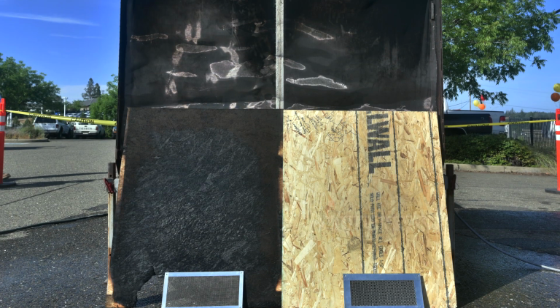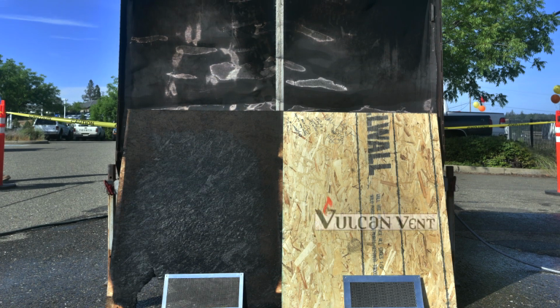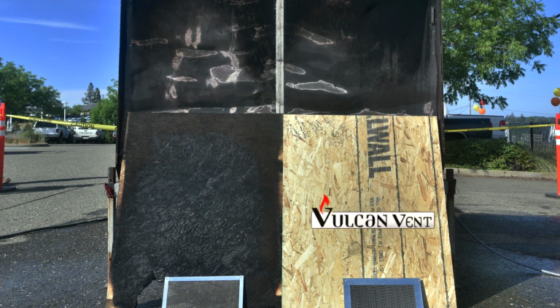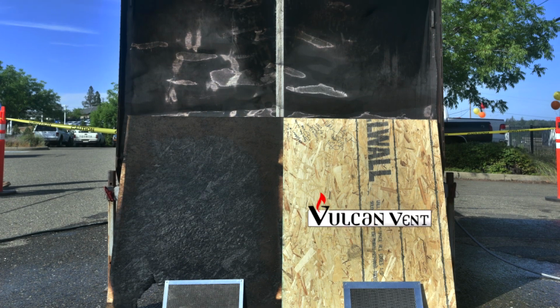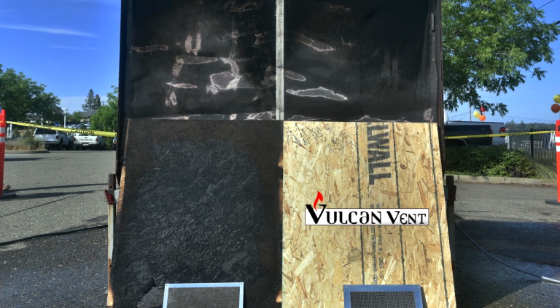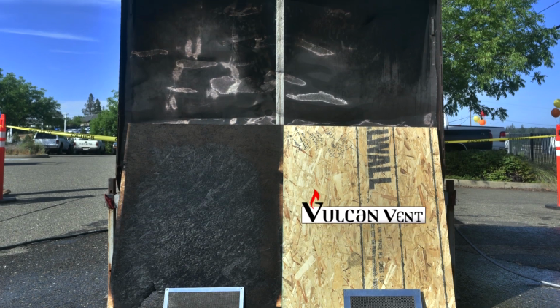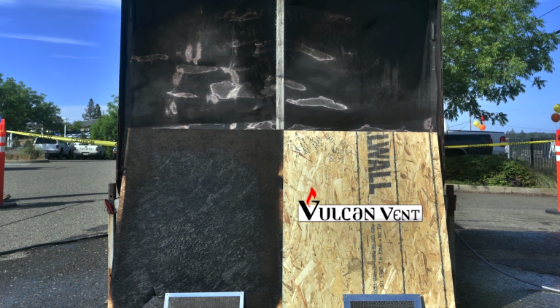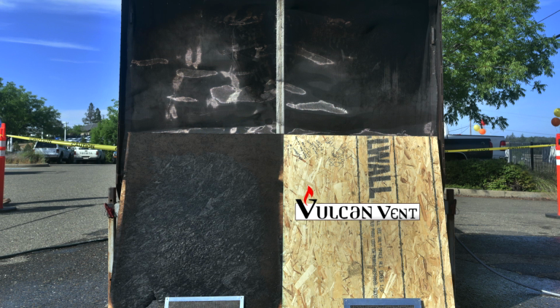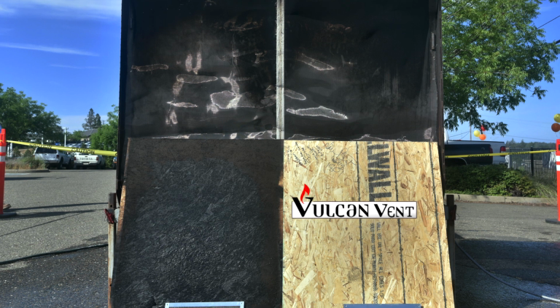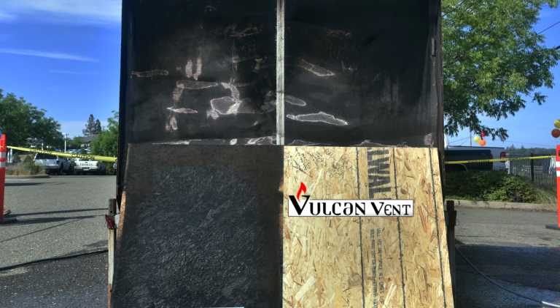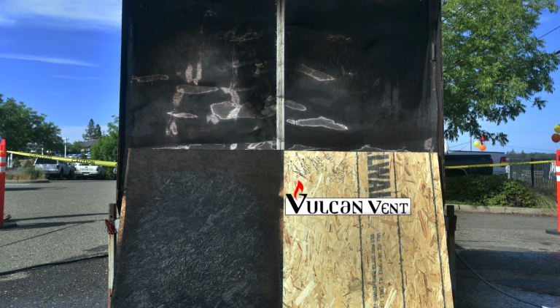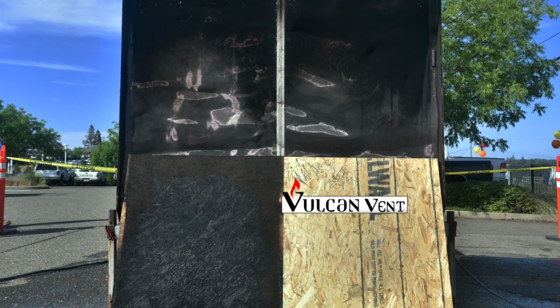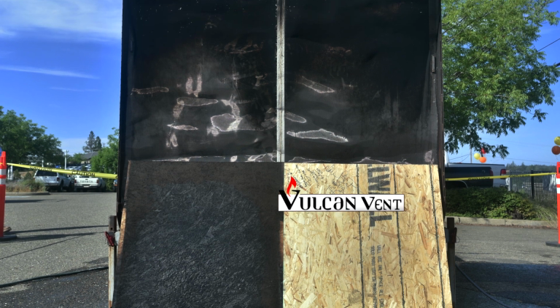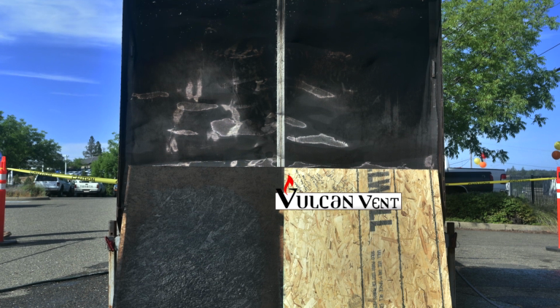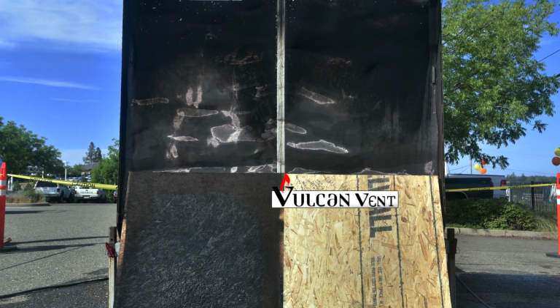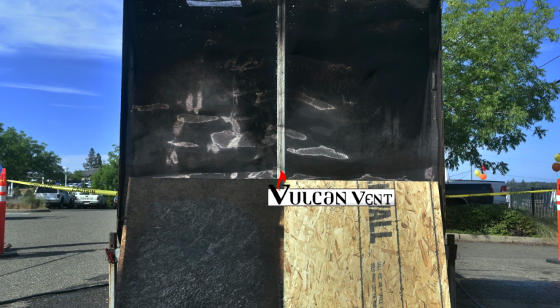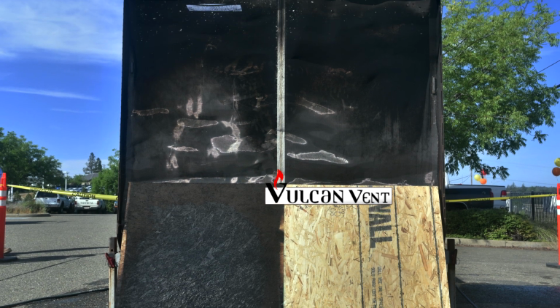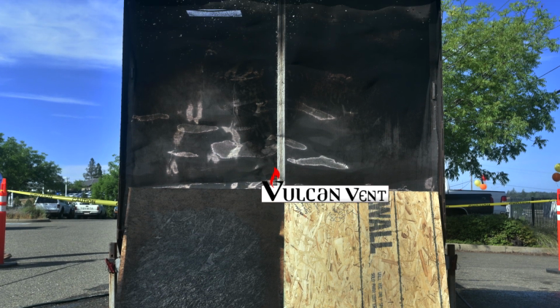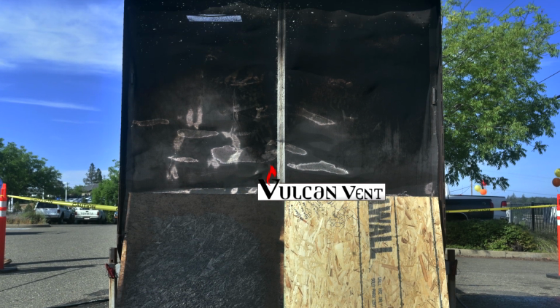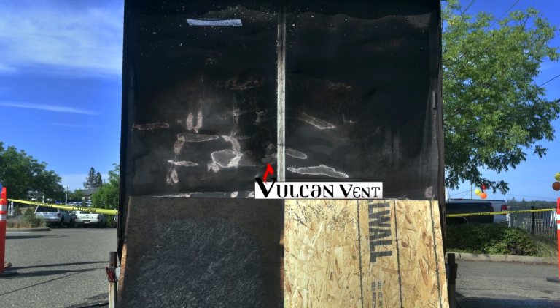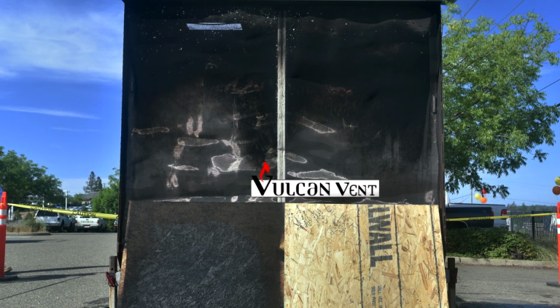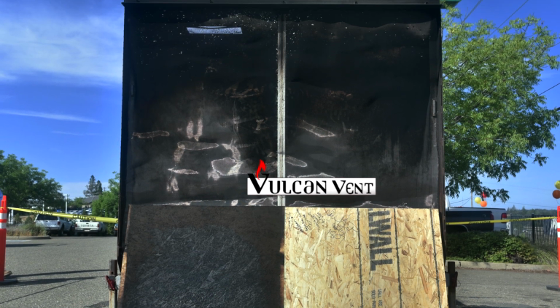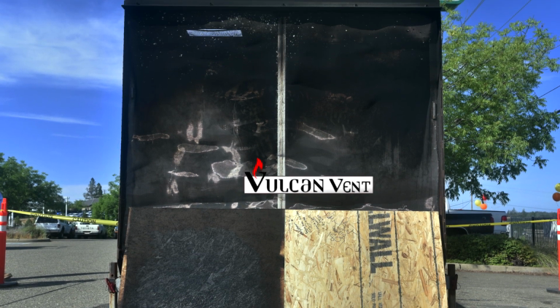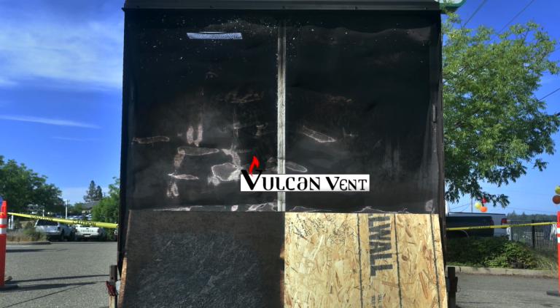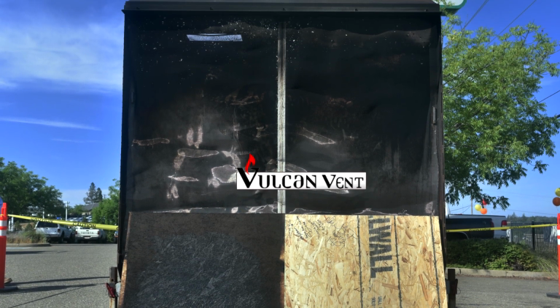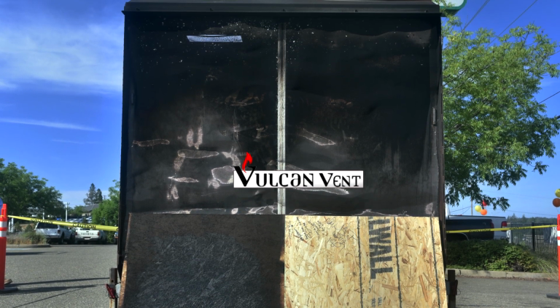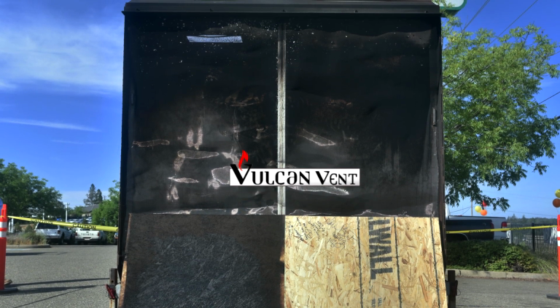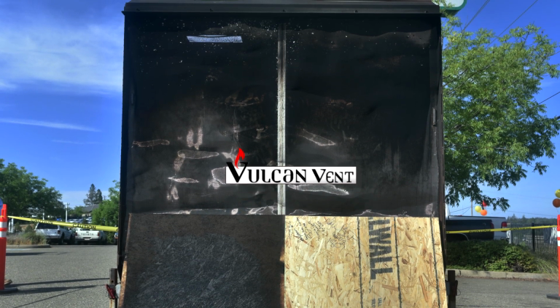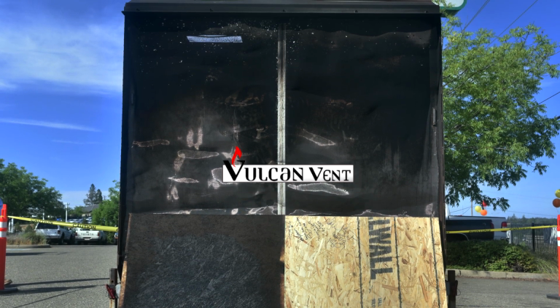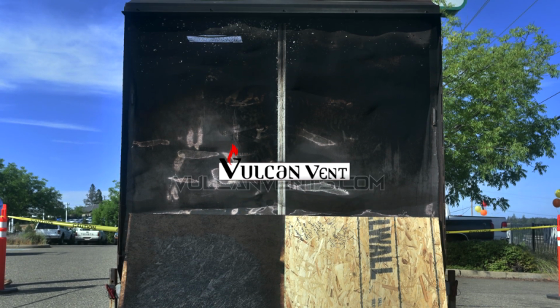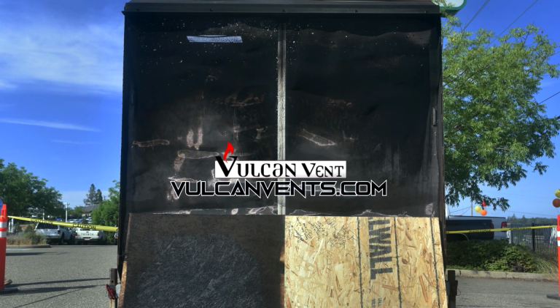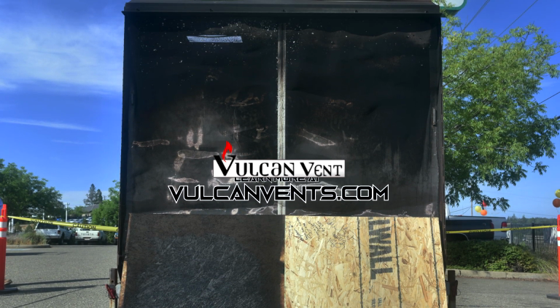The venting solution for builders and homeowners who want the vent that protects — the Vulcan Vent.